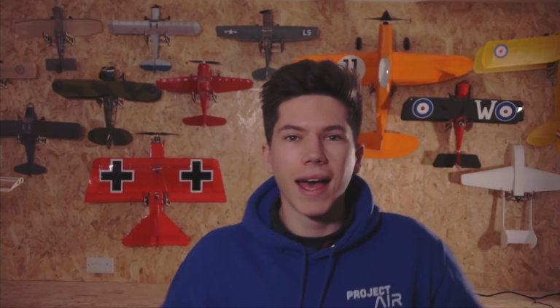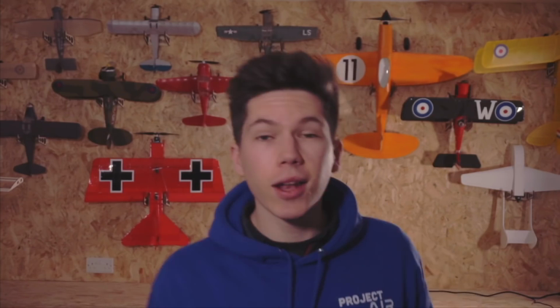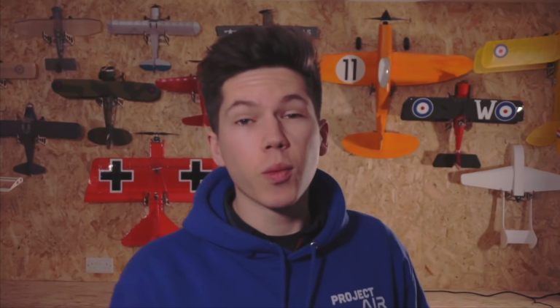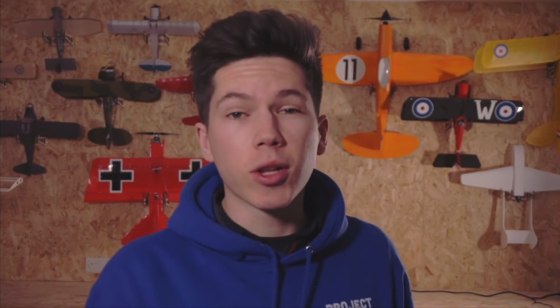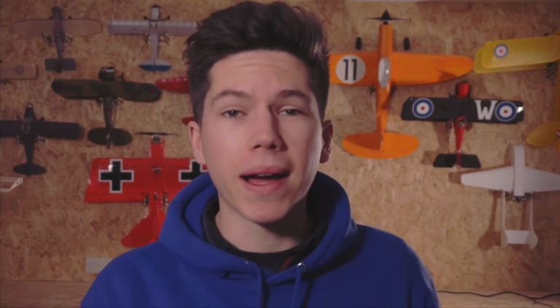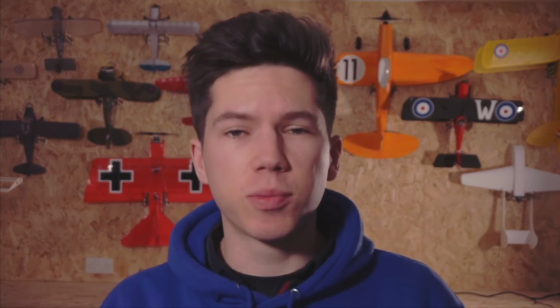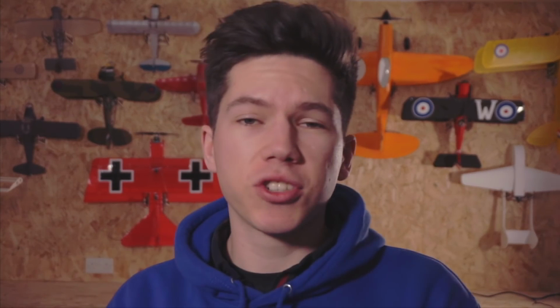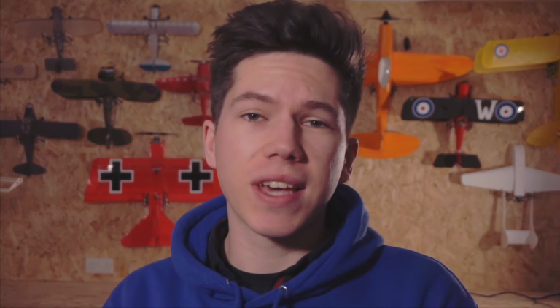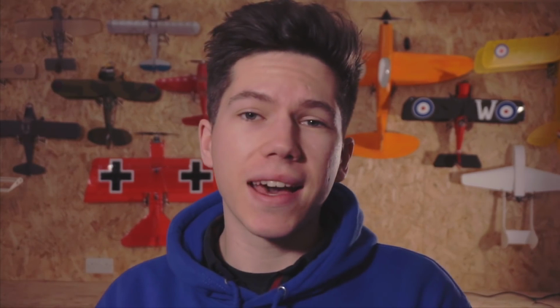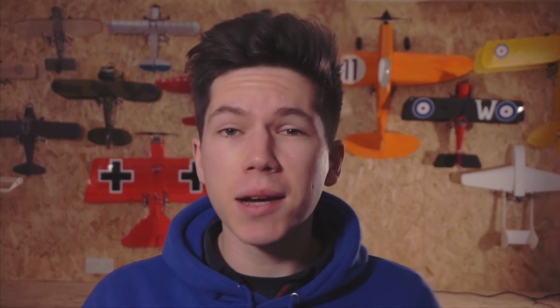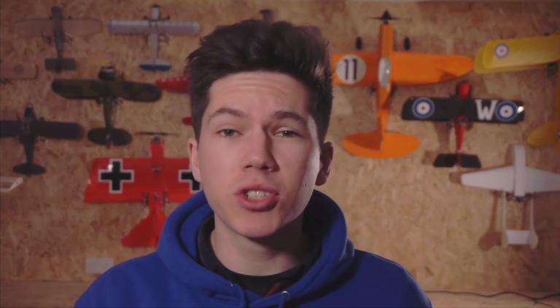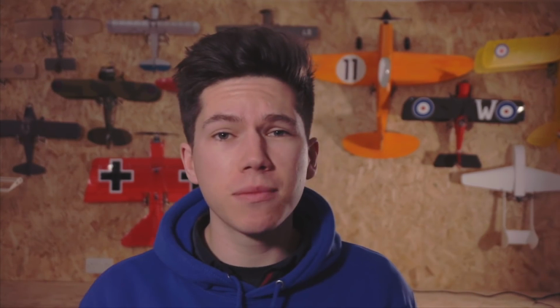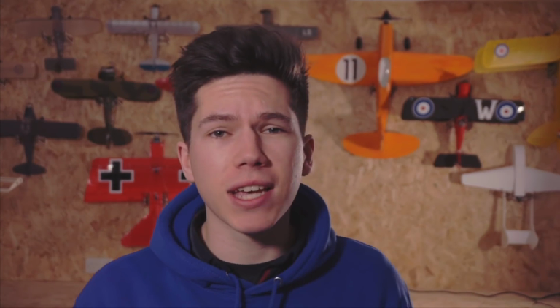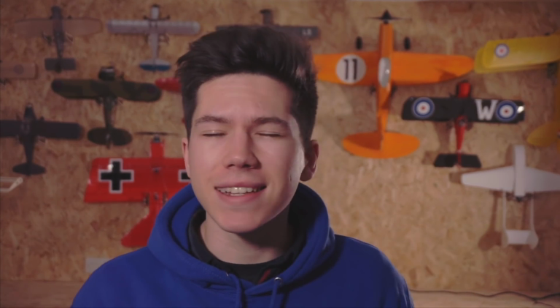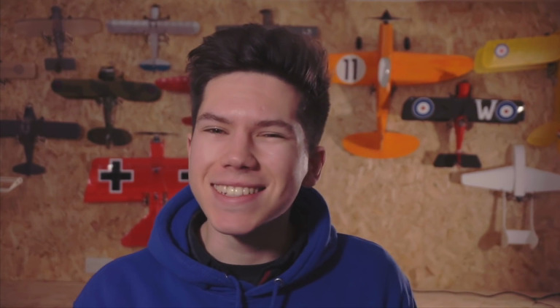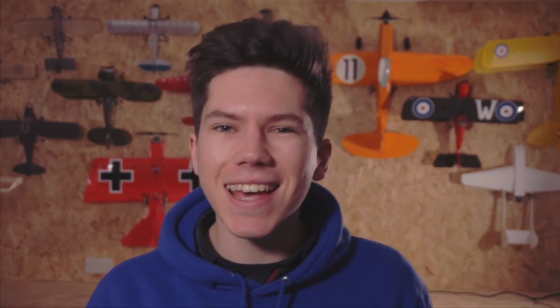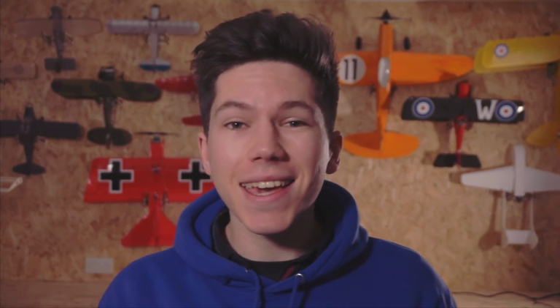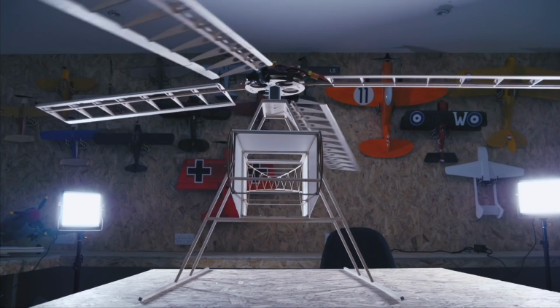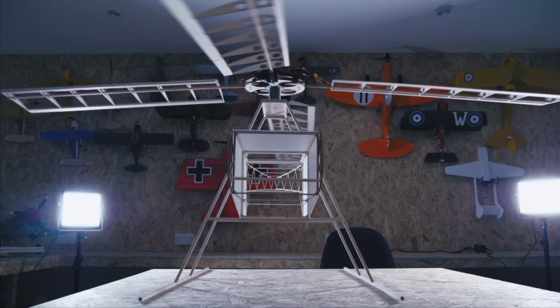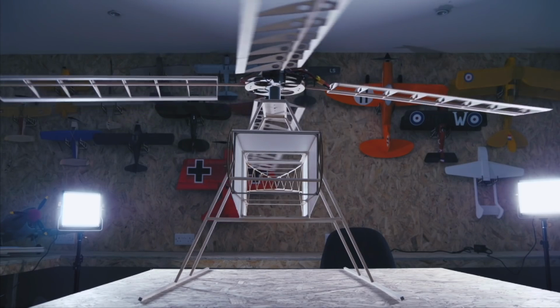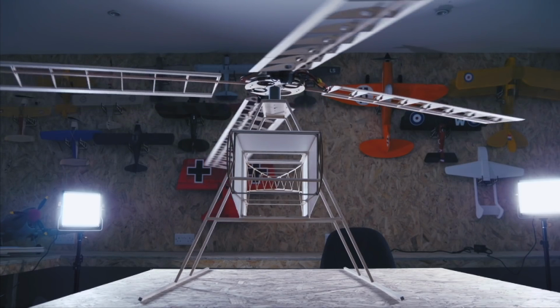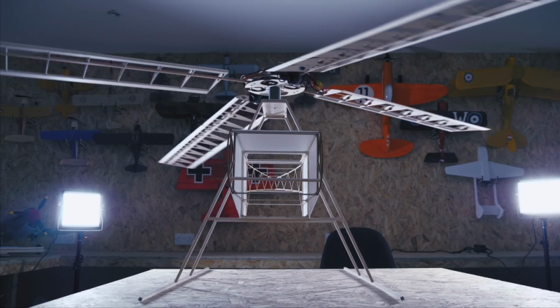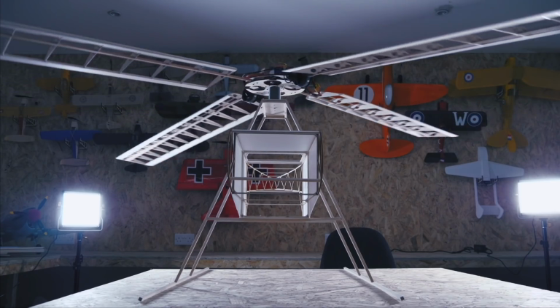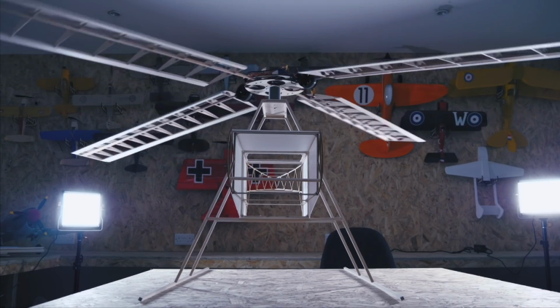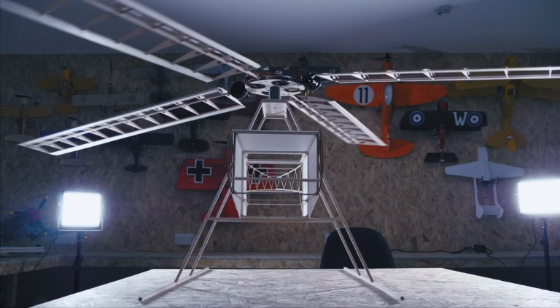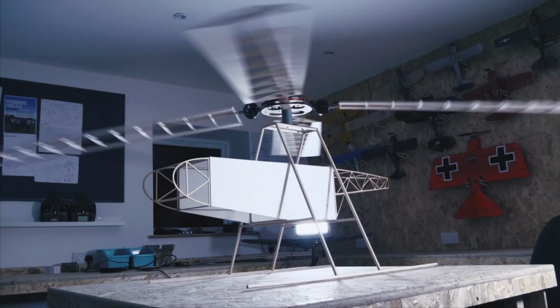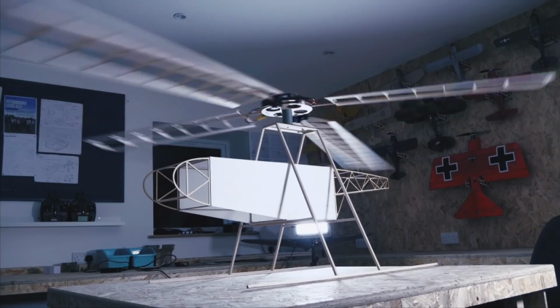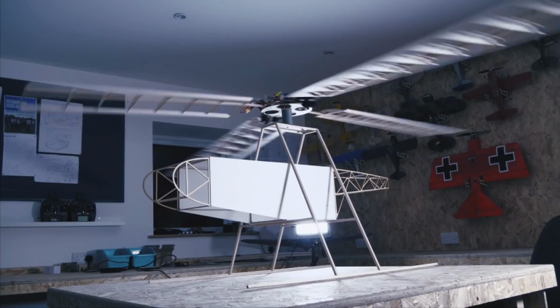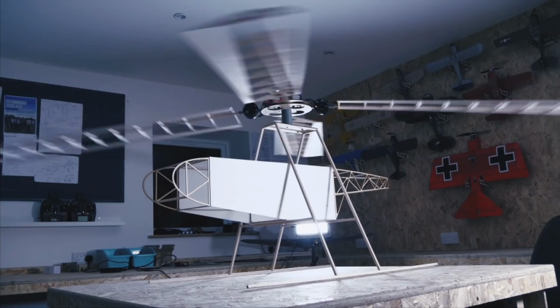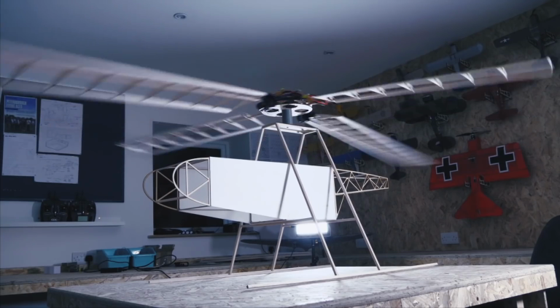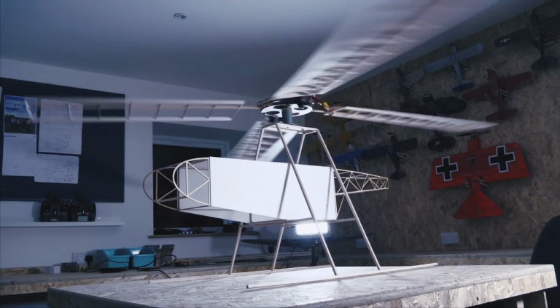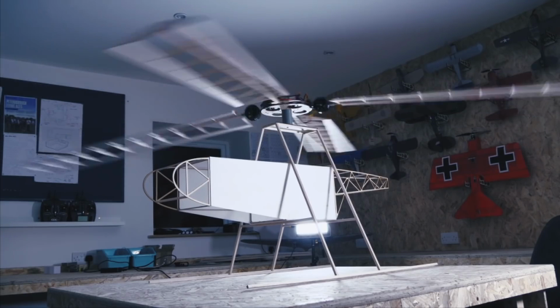Hello, welcome back to Project Air. I'm James and today we're going to be building a helicopter from scratch.